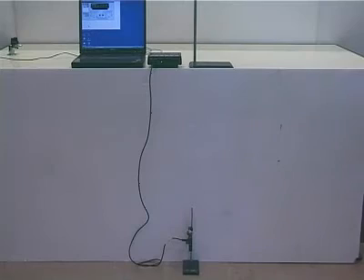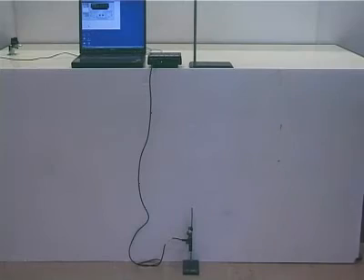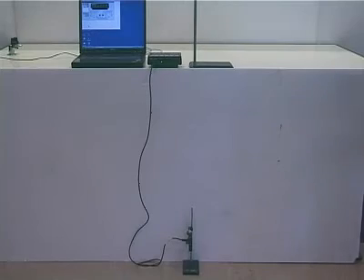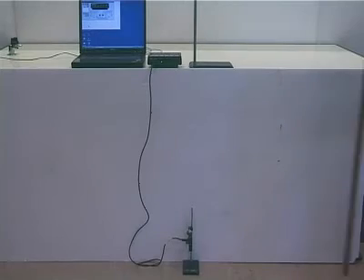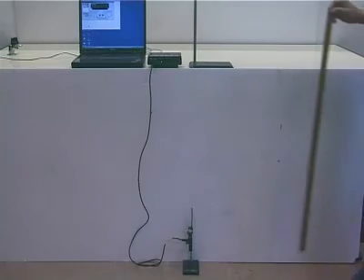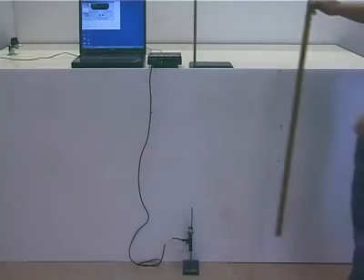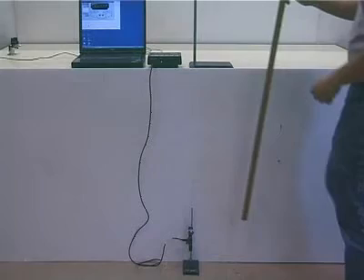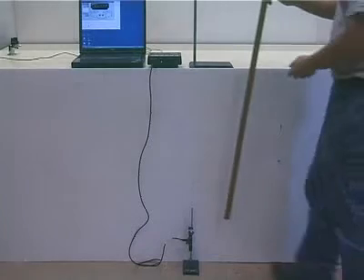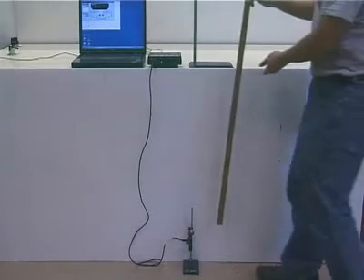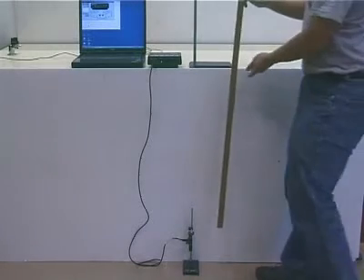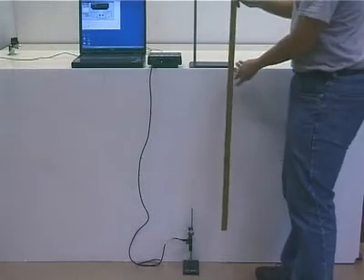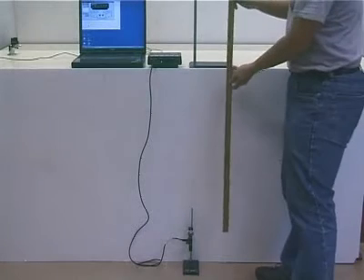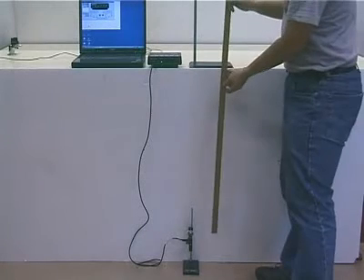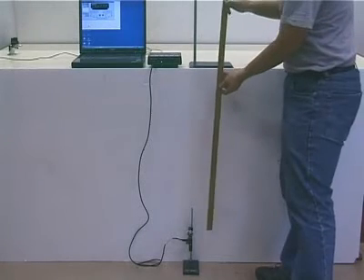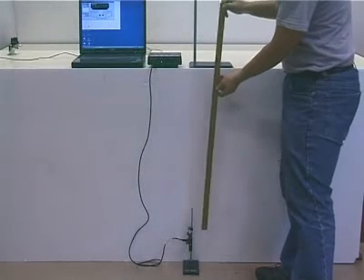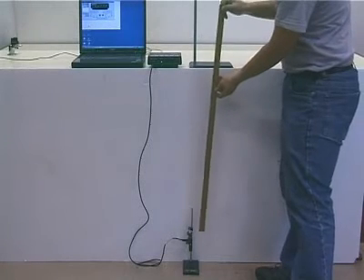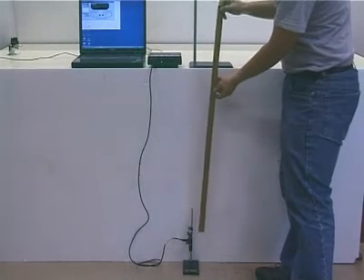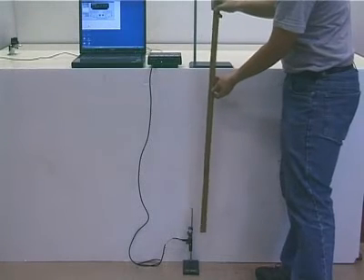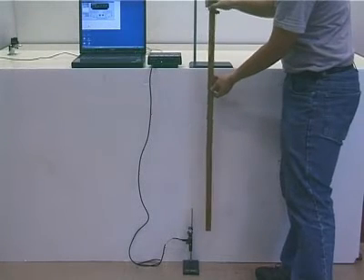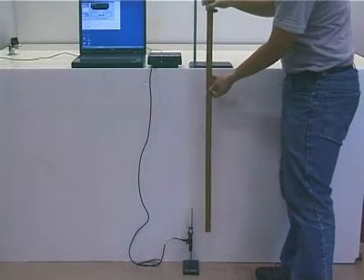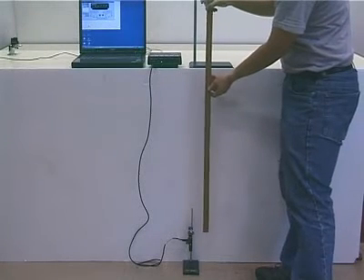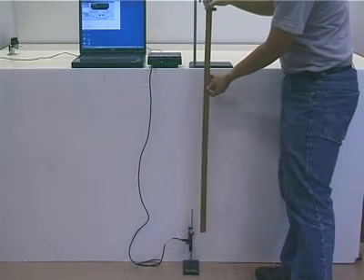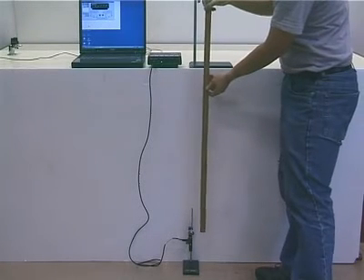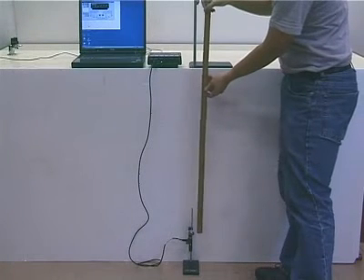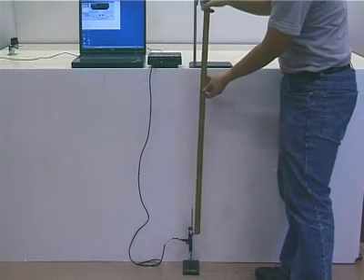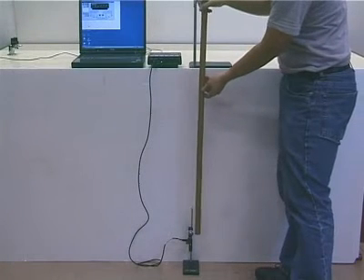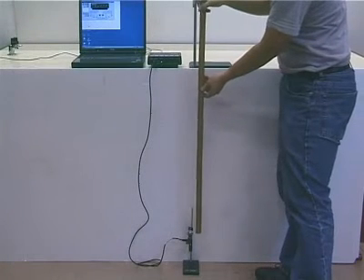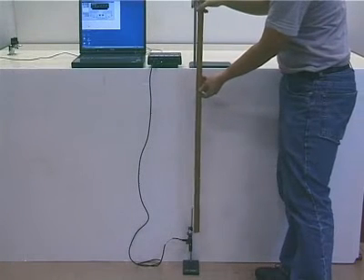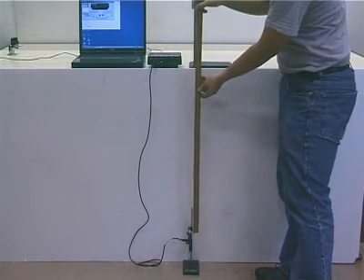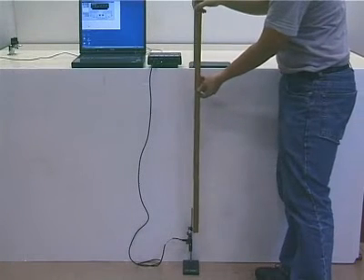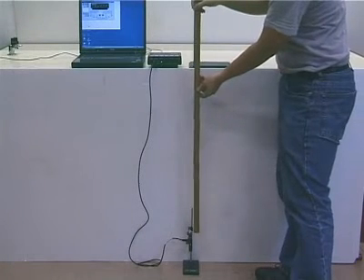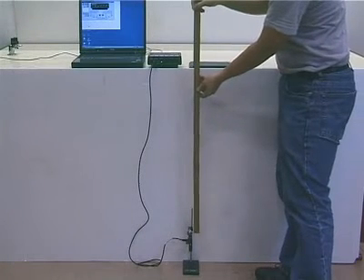Measure the distance between the centre of the pendulum bob and the pivot.